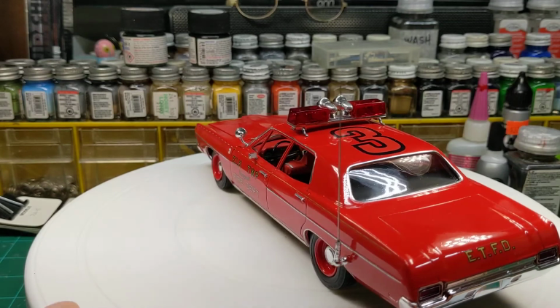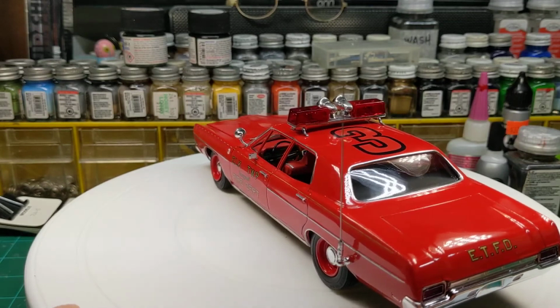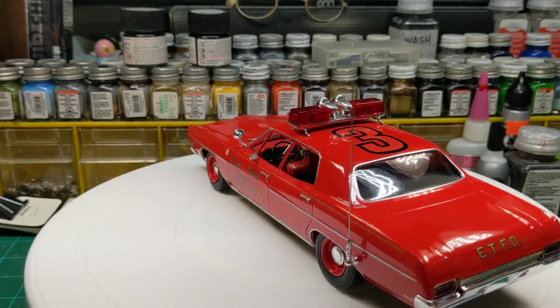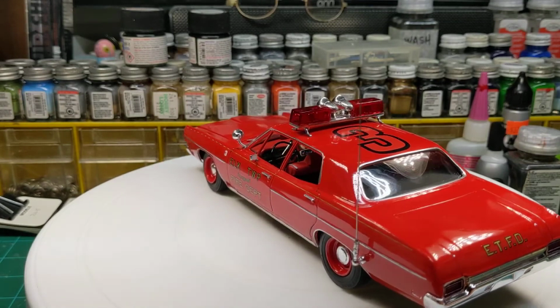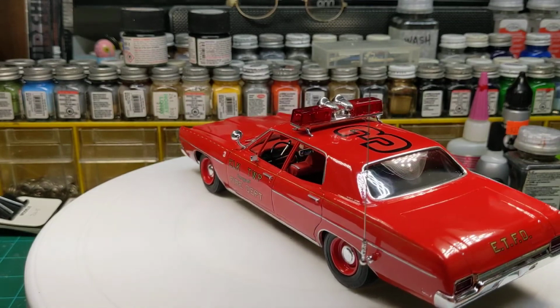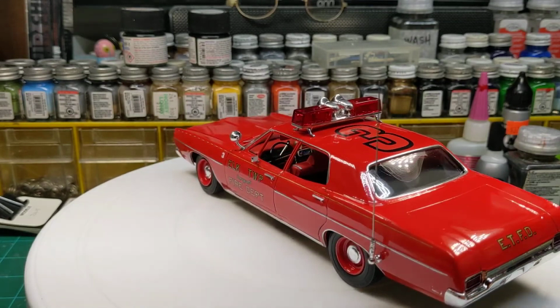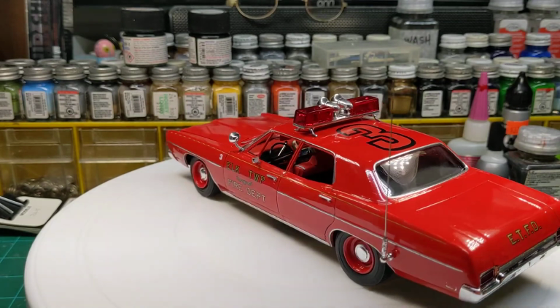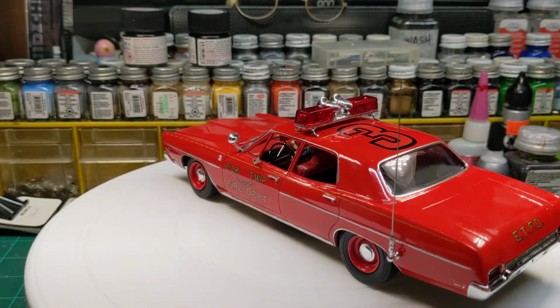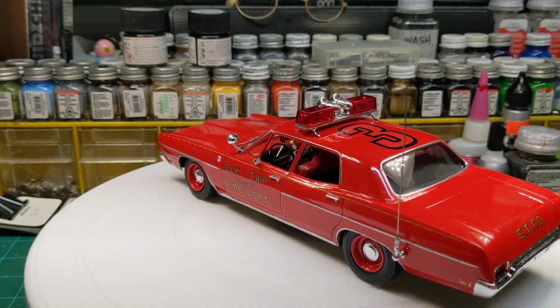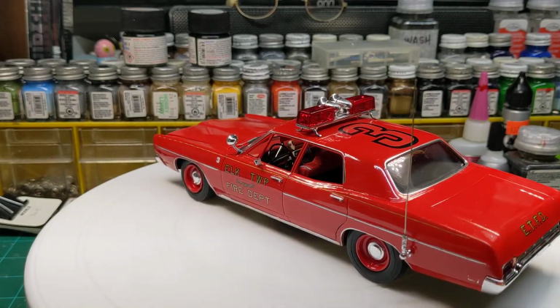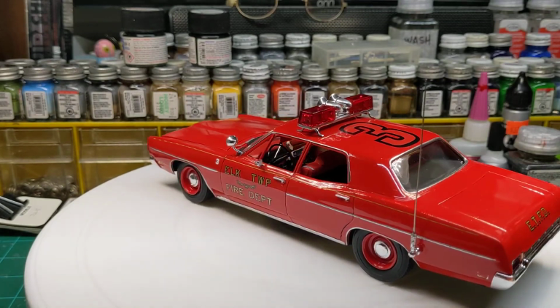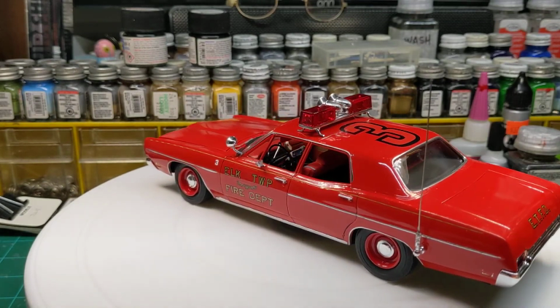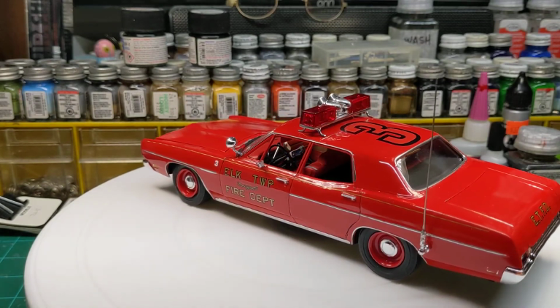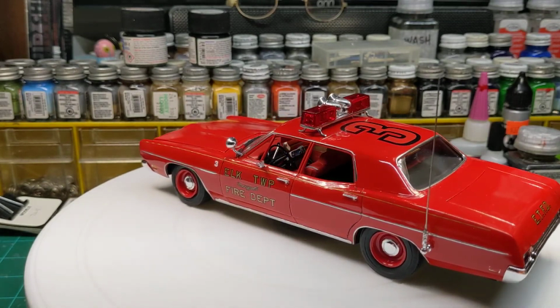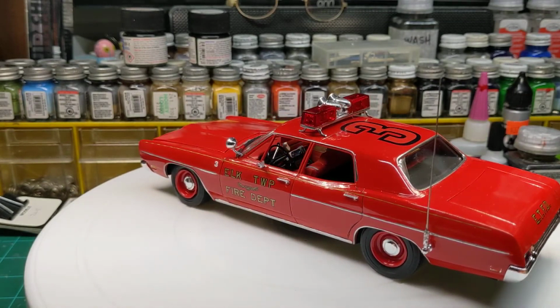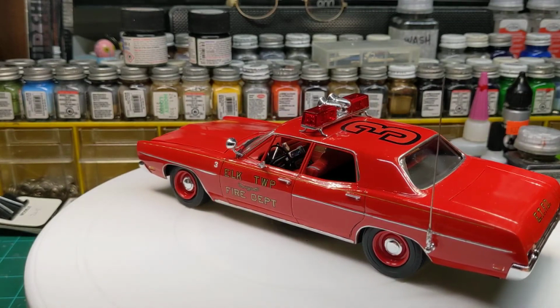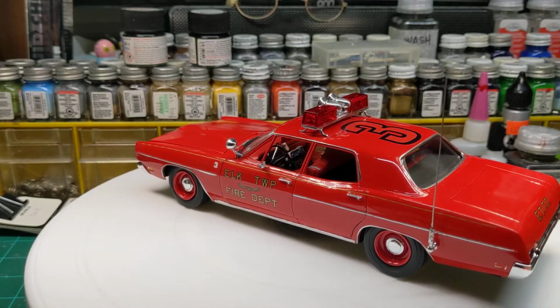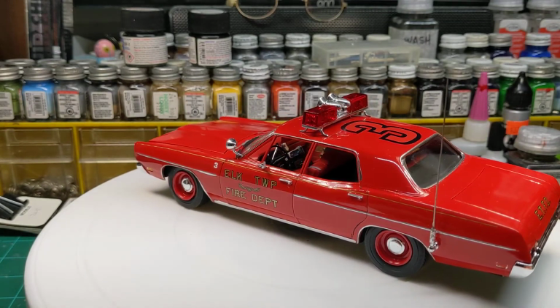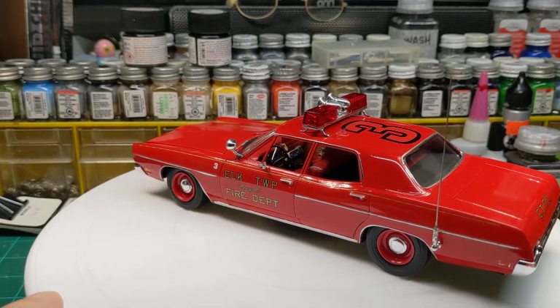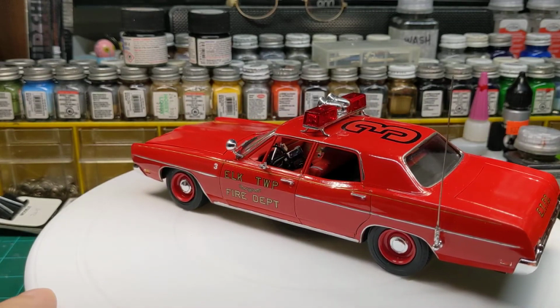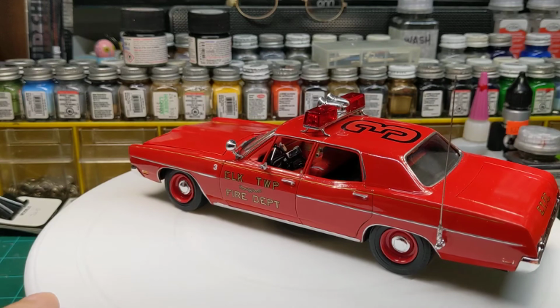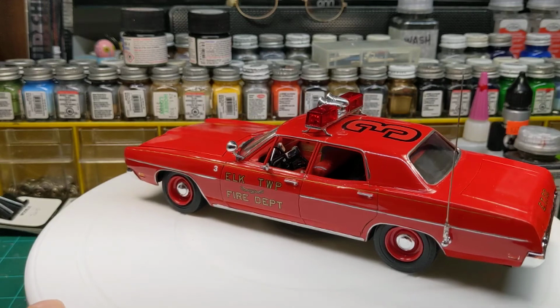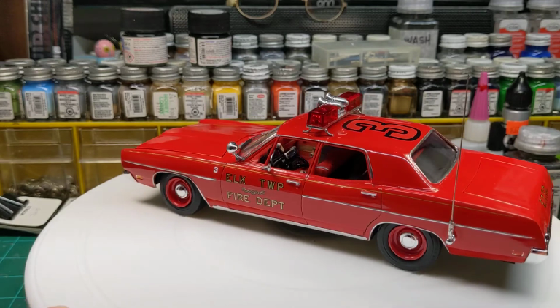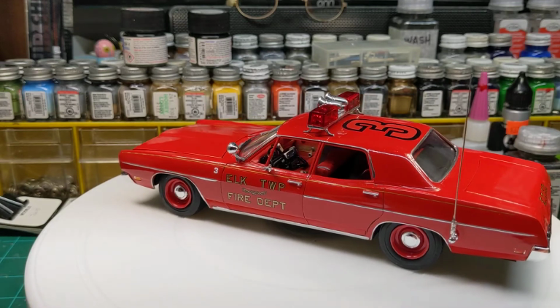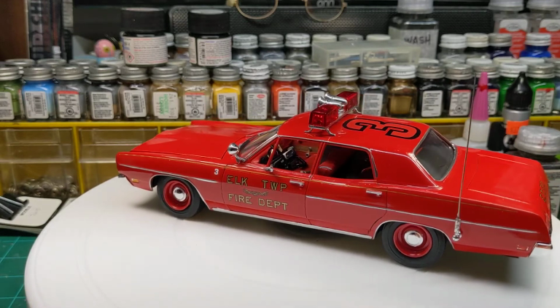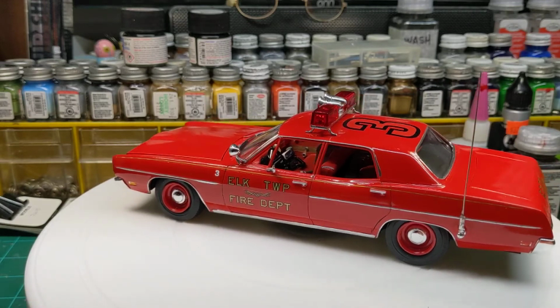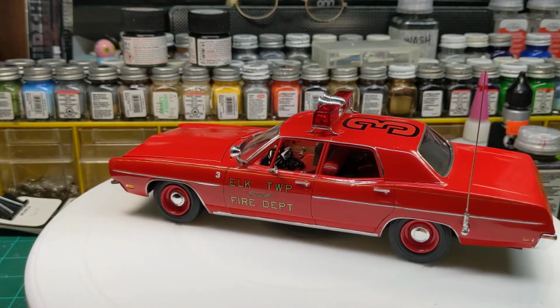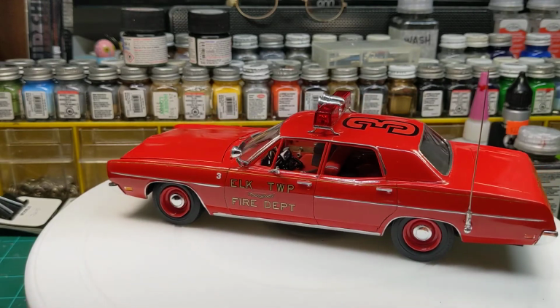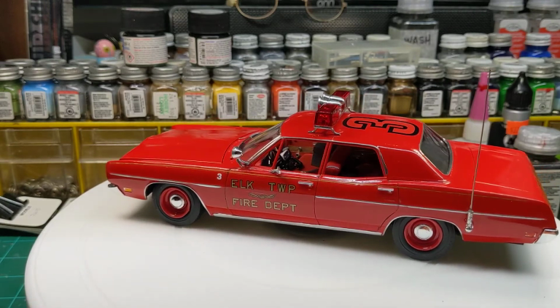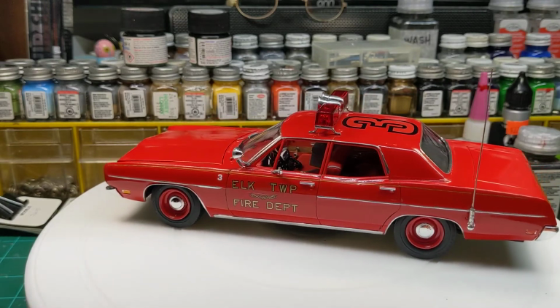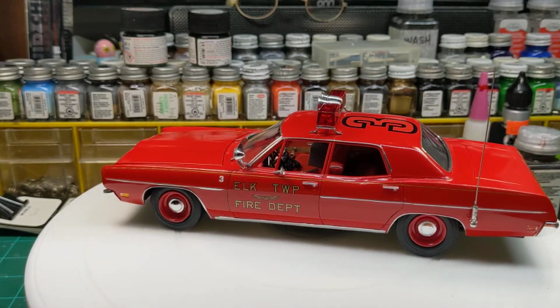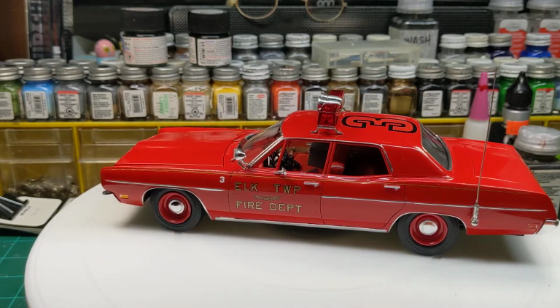This is number 3, because it was the third piece that I built for my fake fire department.